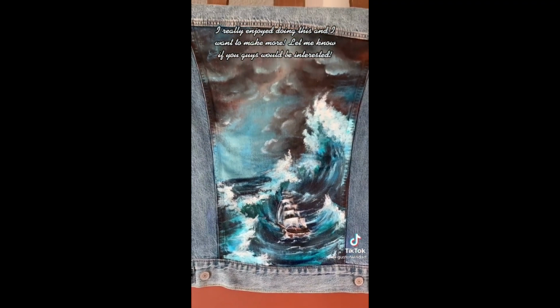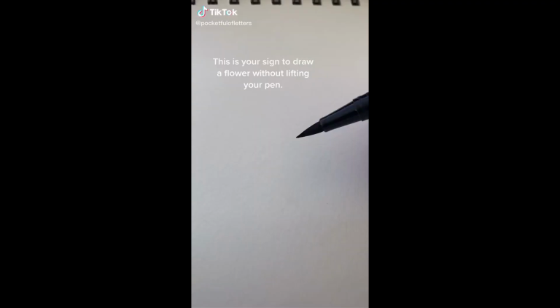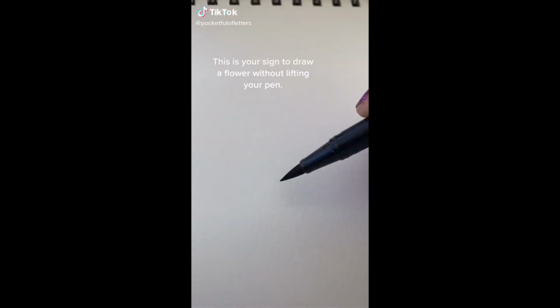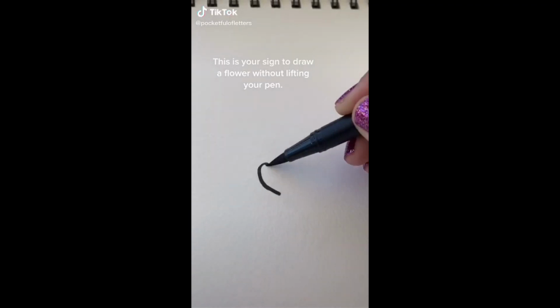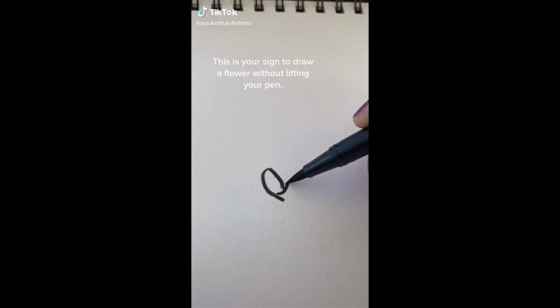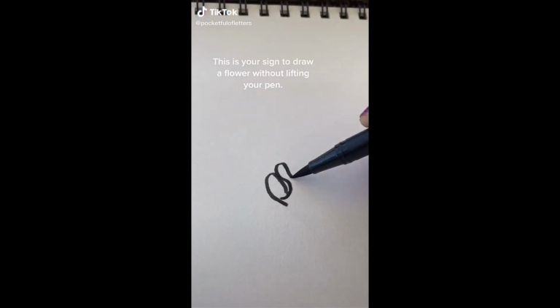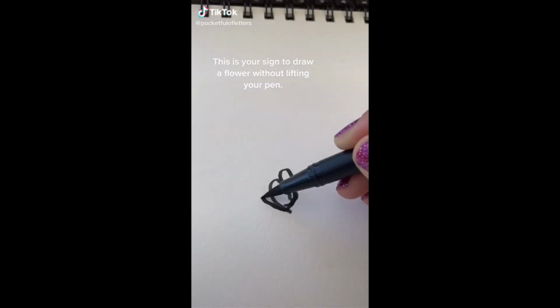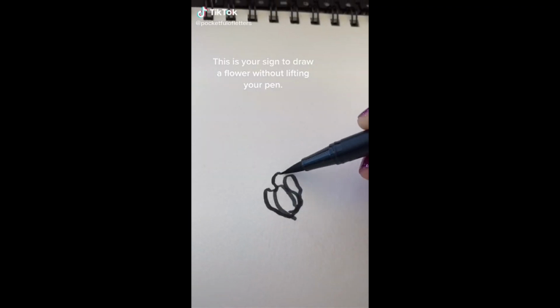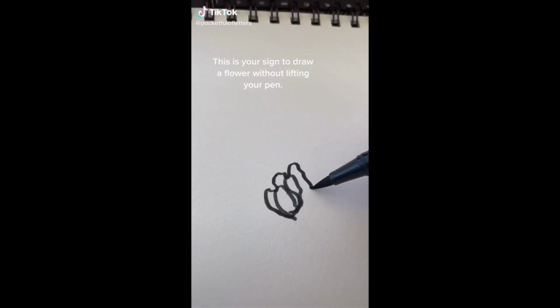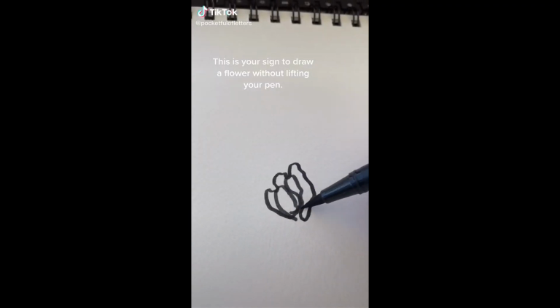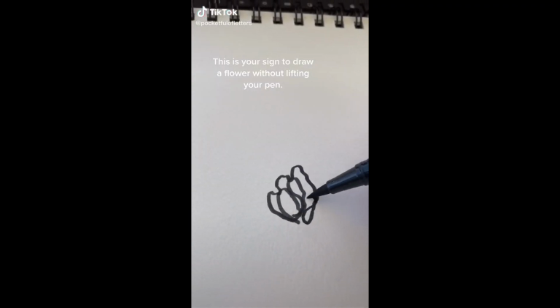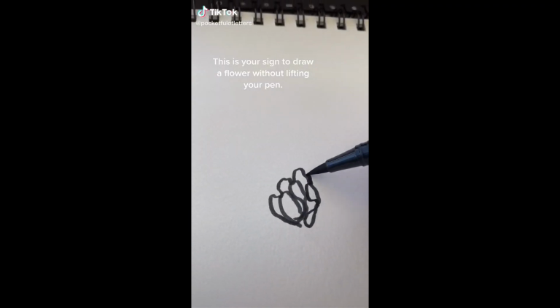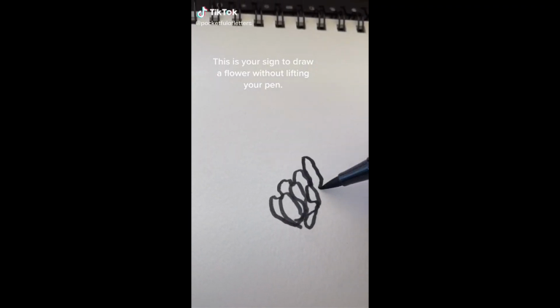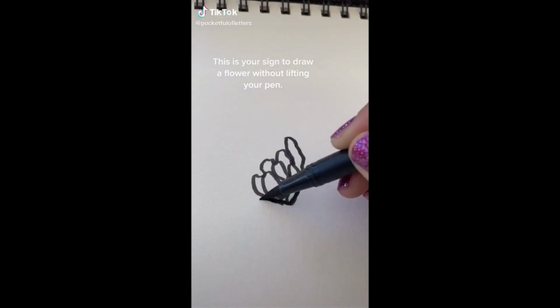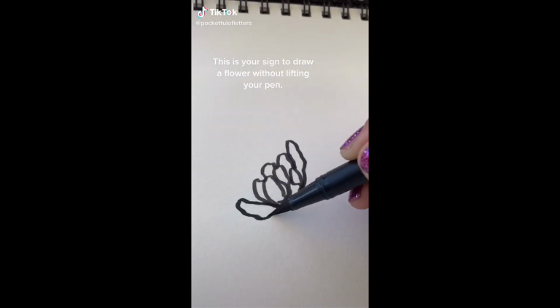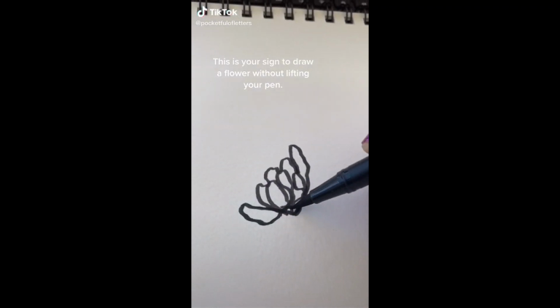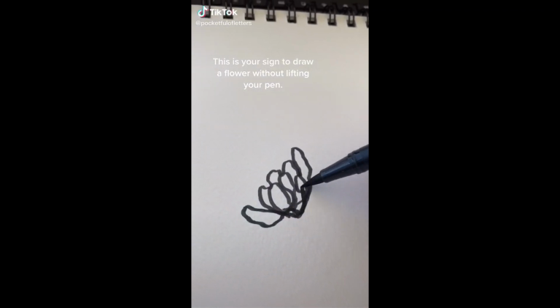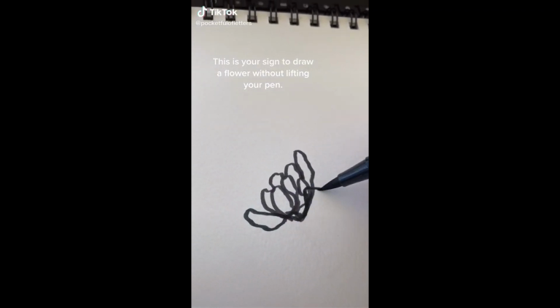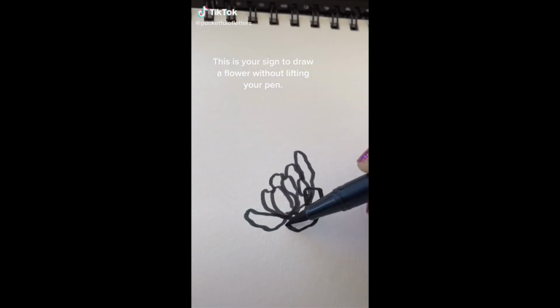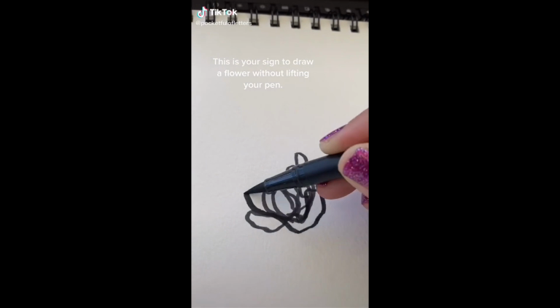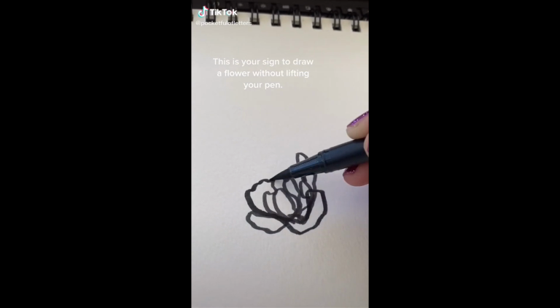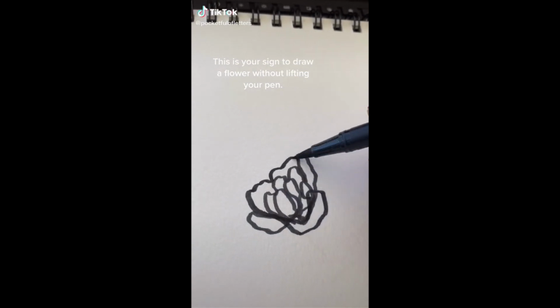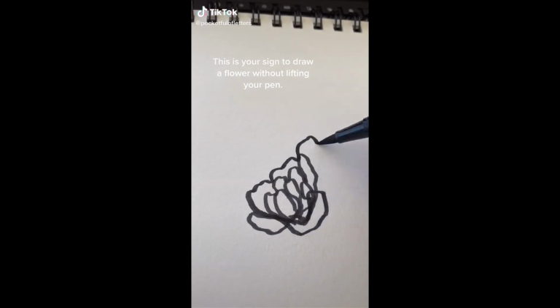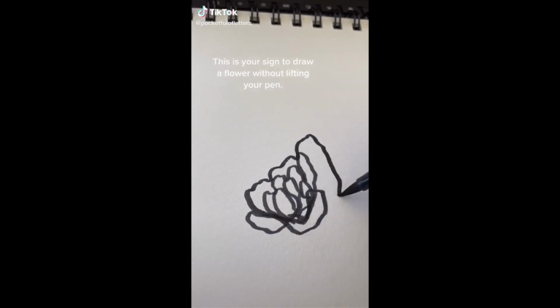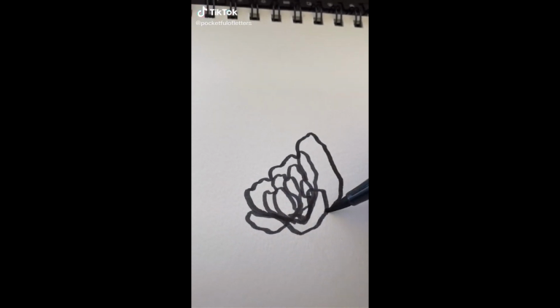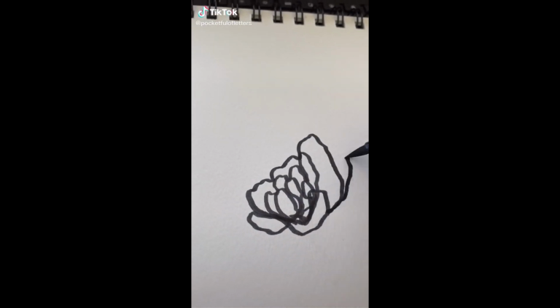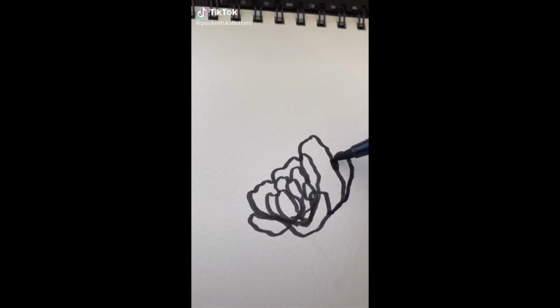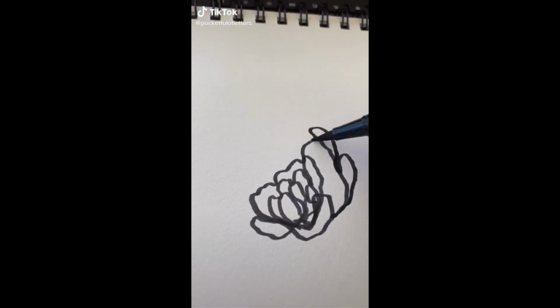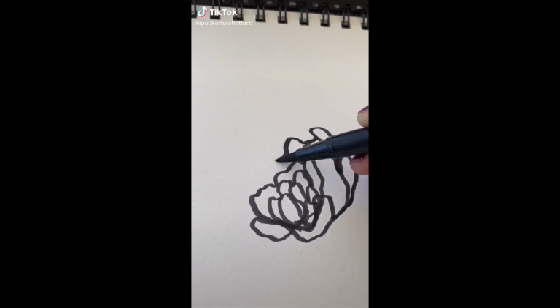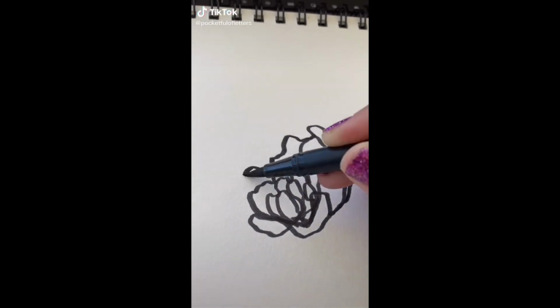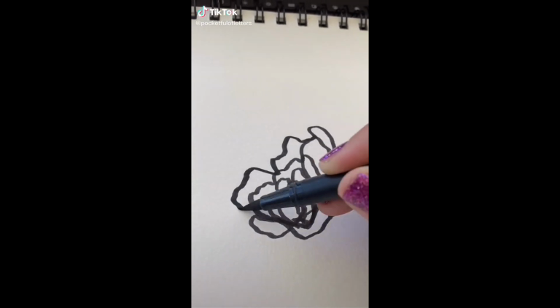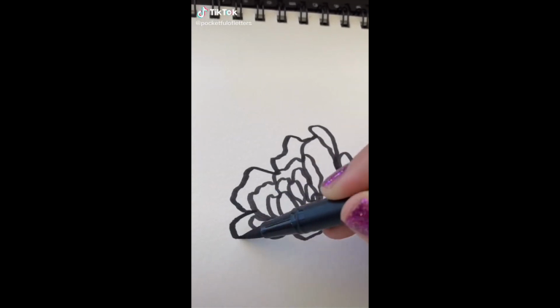This is your sign to draw a flower without lifting your pen. Let's go!